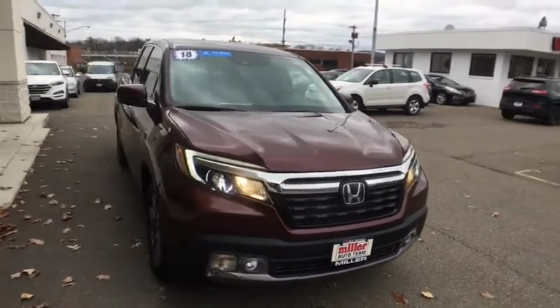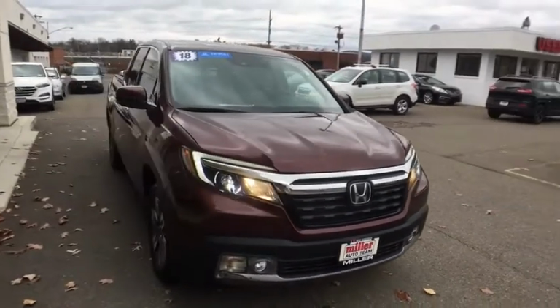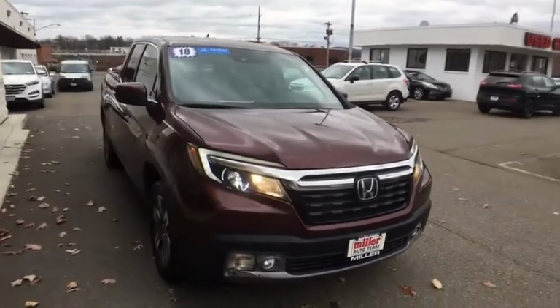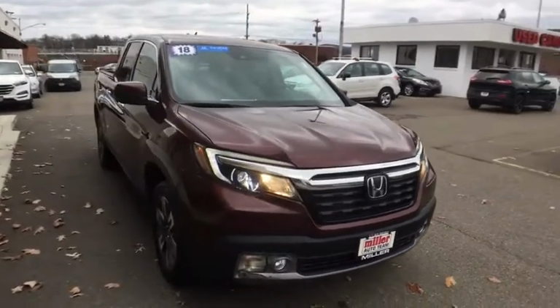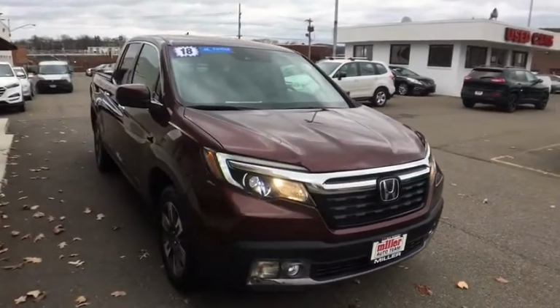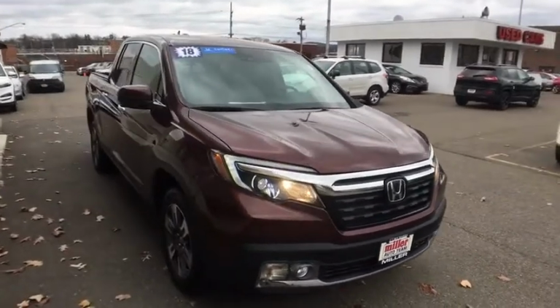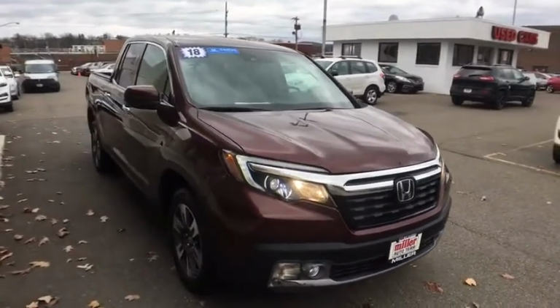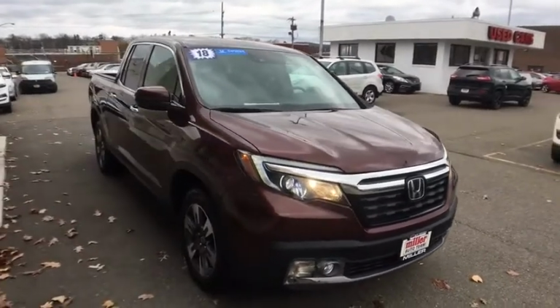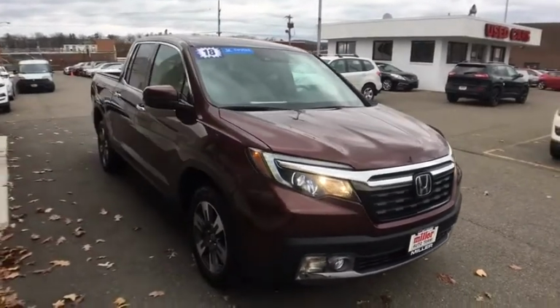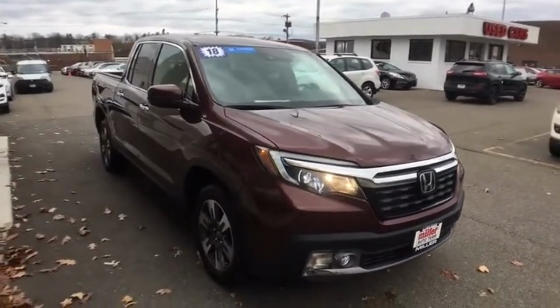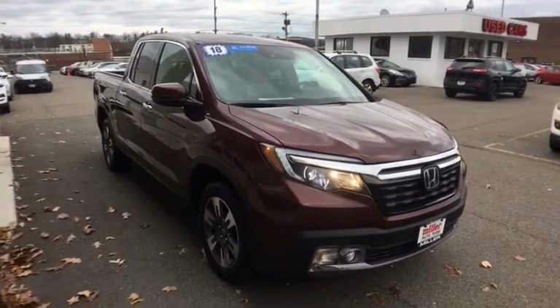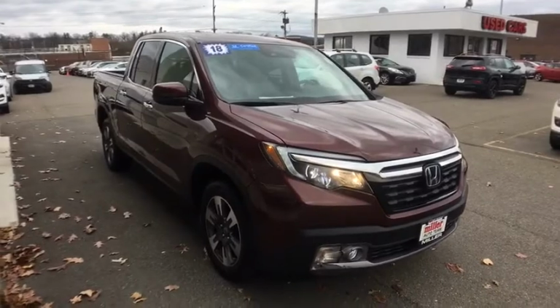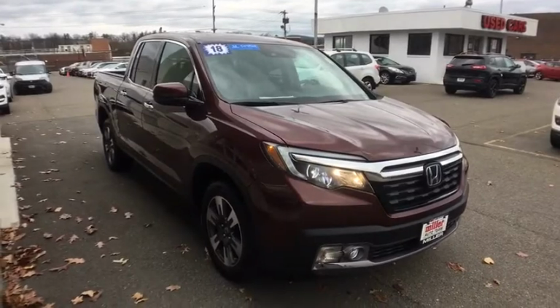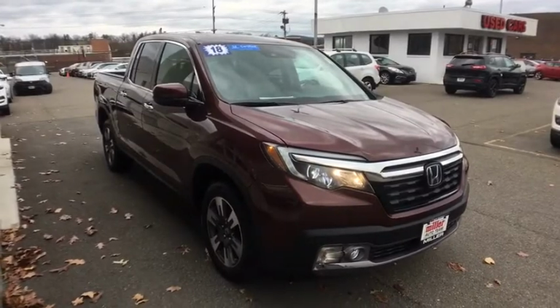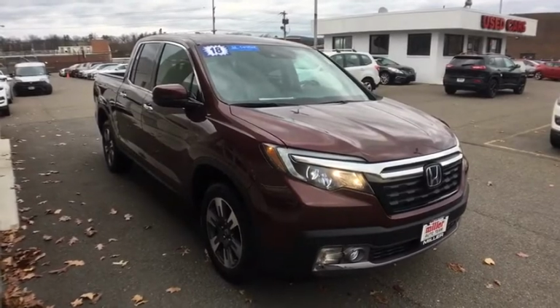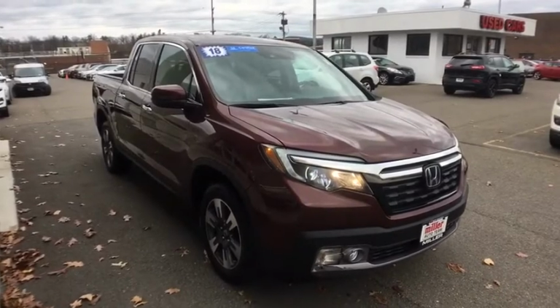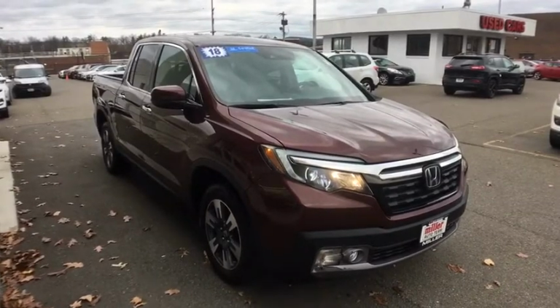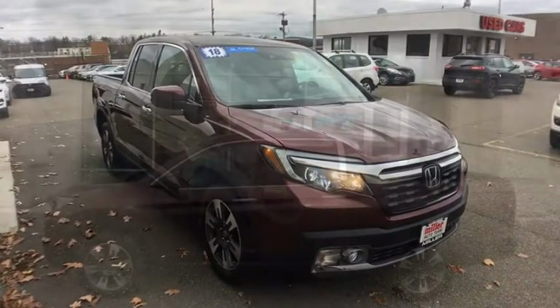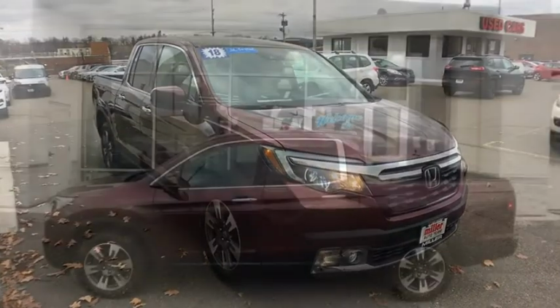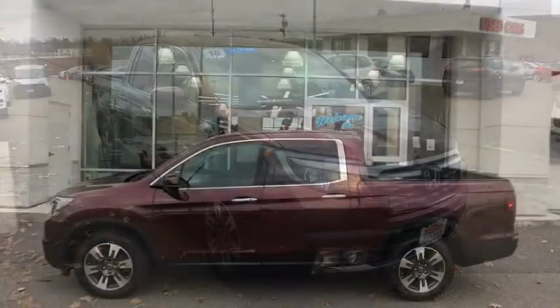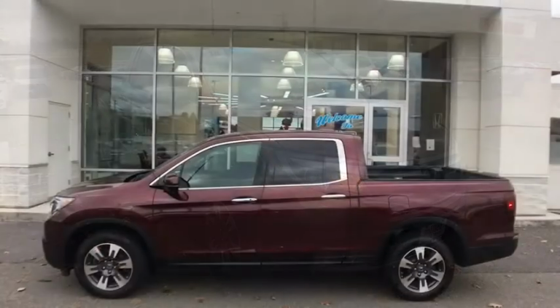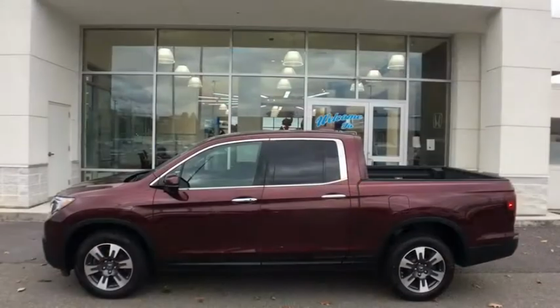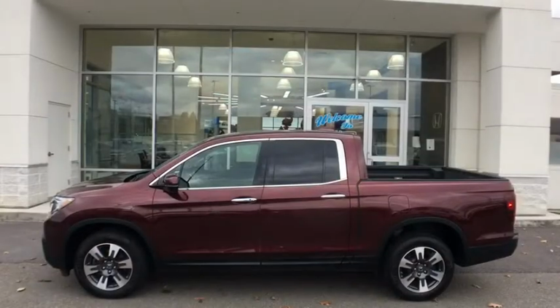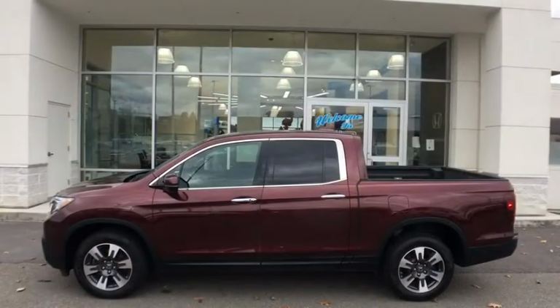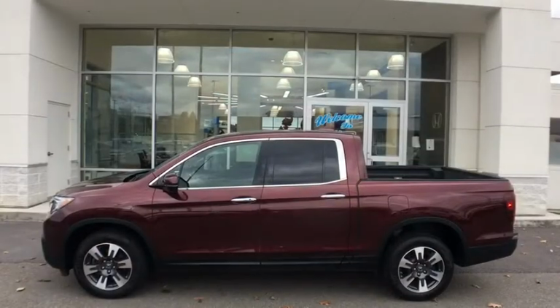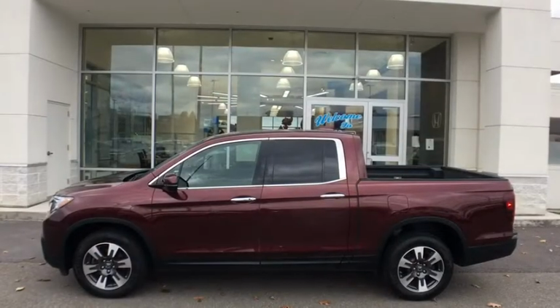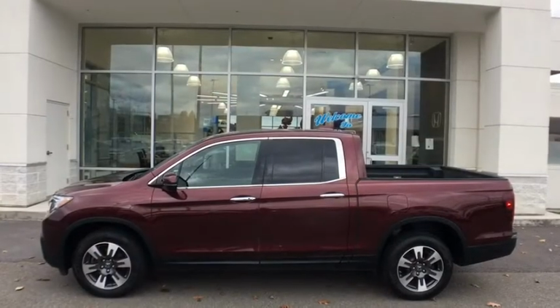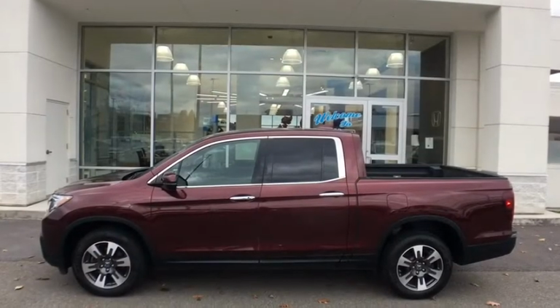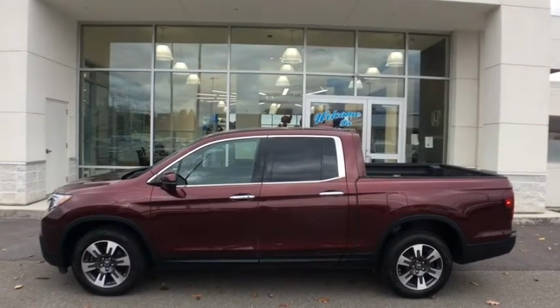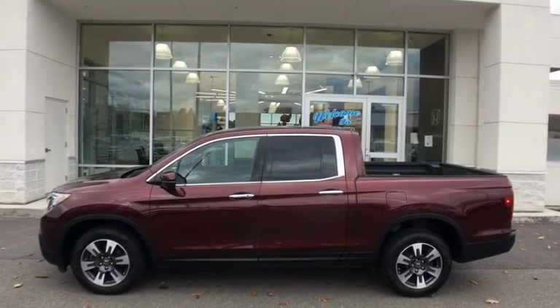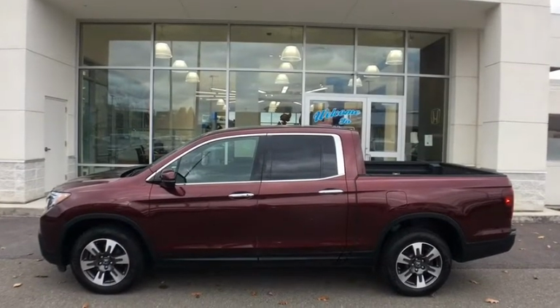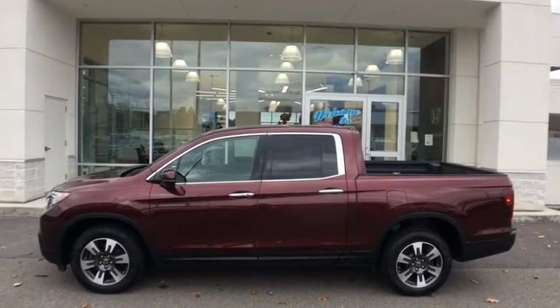This vehicle has less than 70,000 miles. Is love at first sight really possible? Let us know when you stop in.